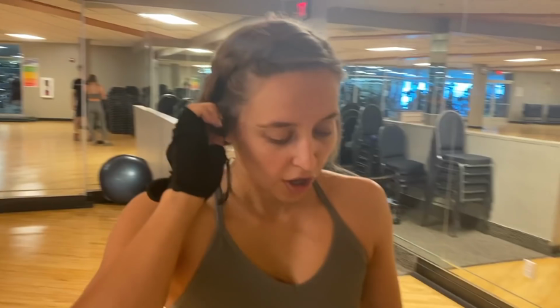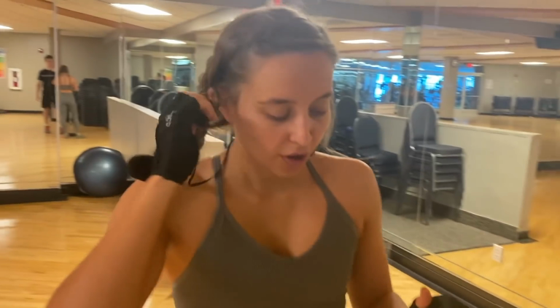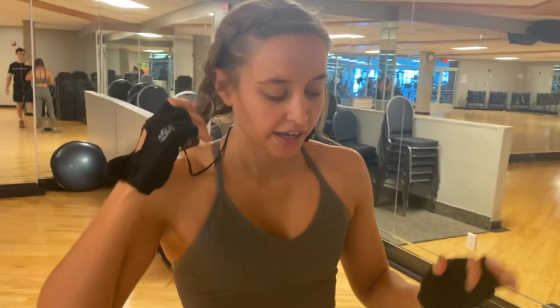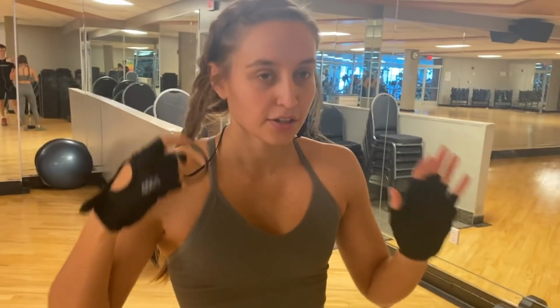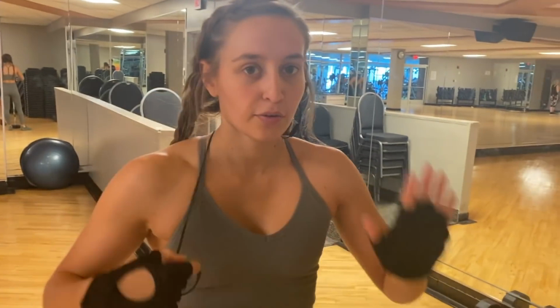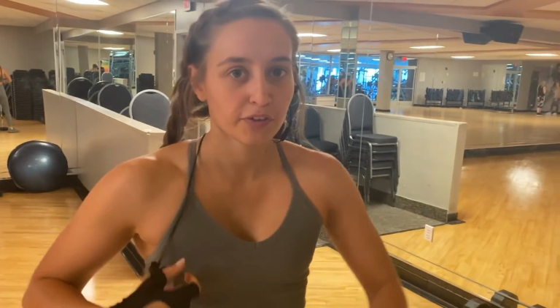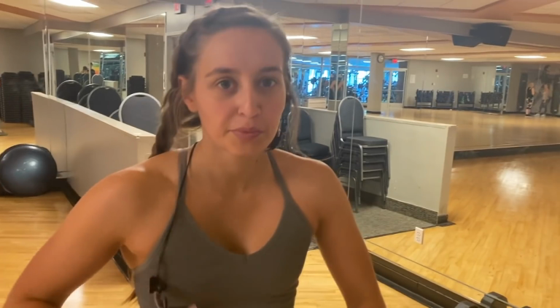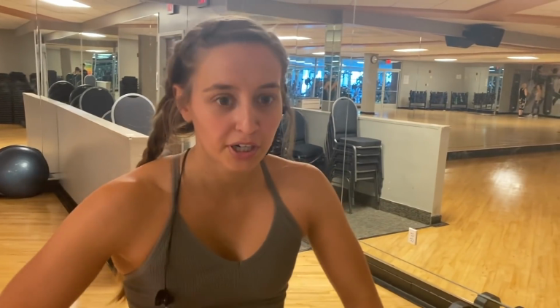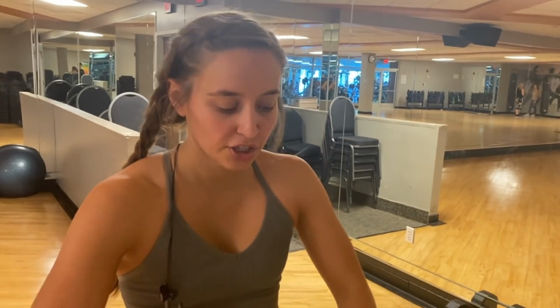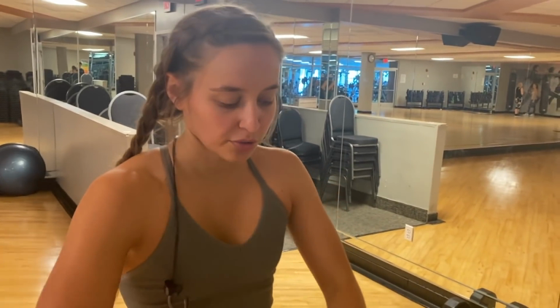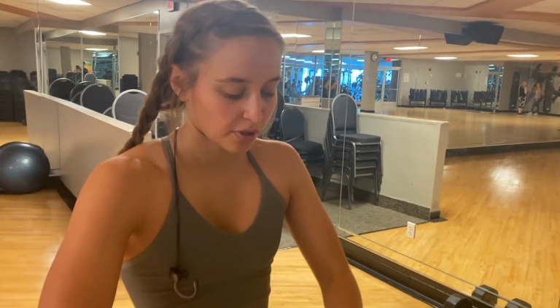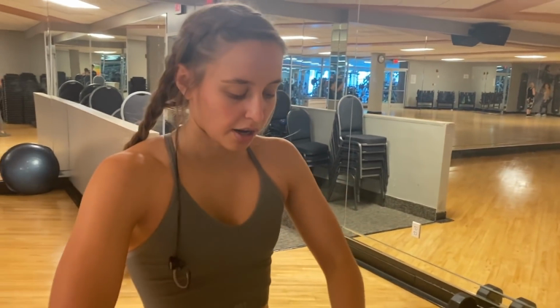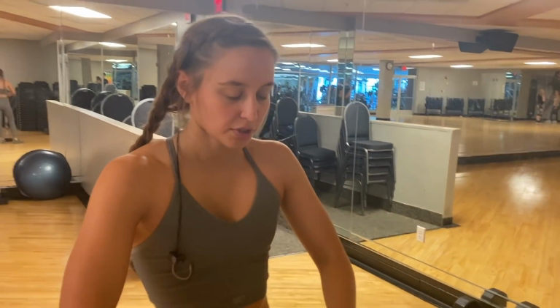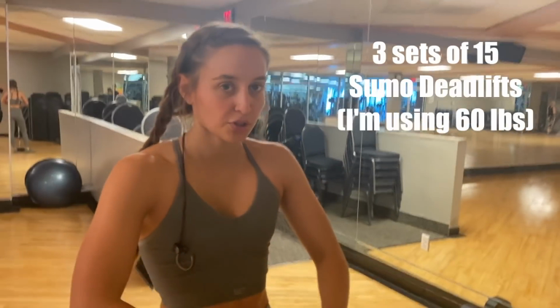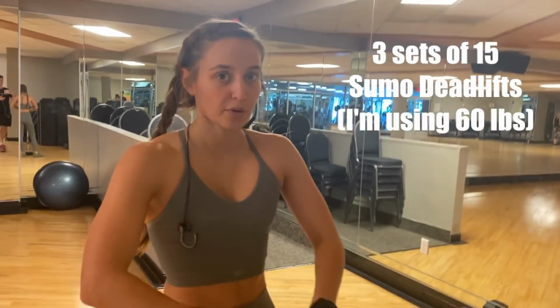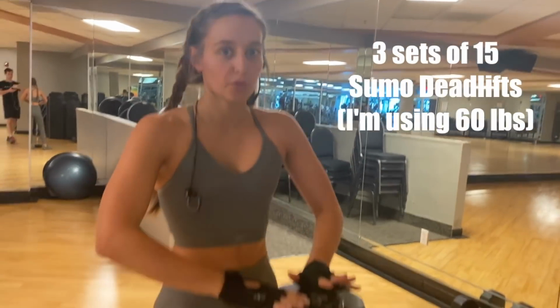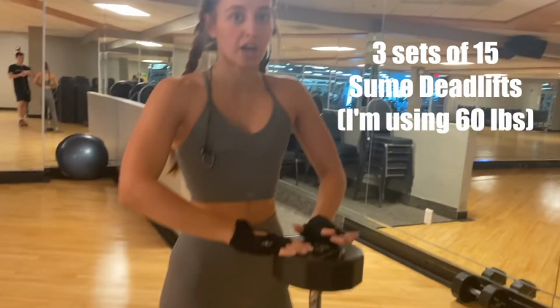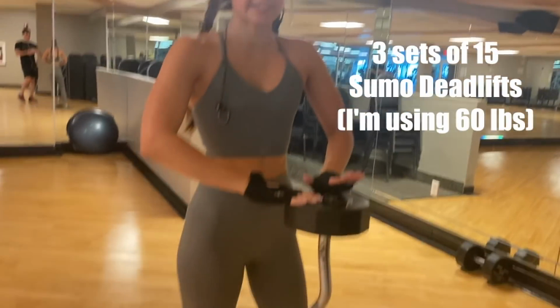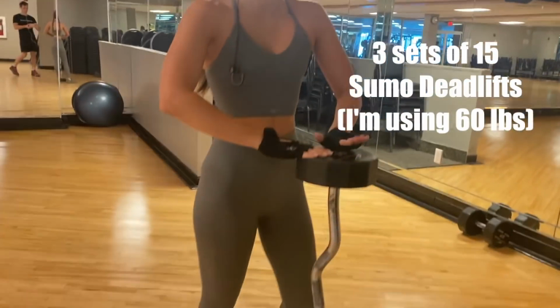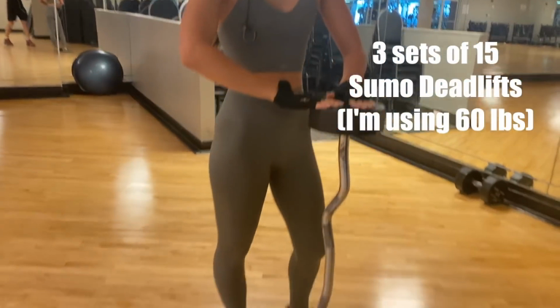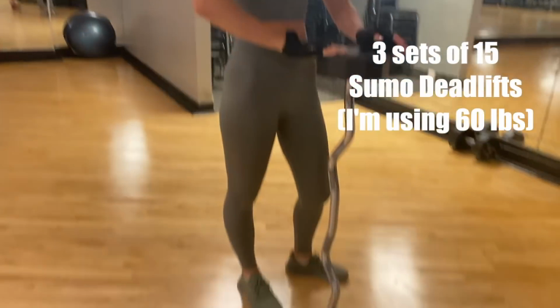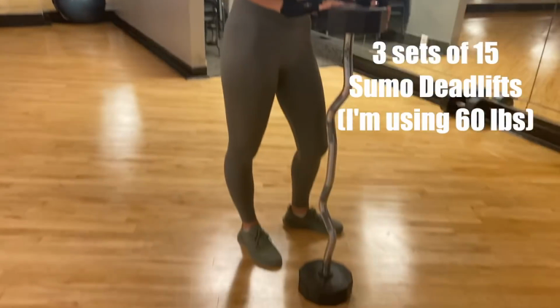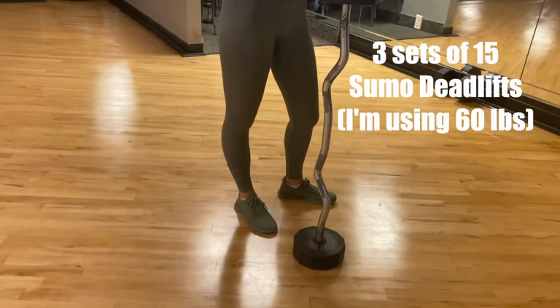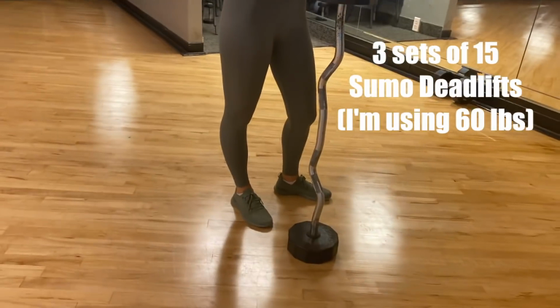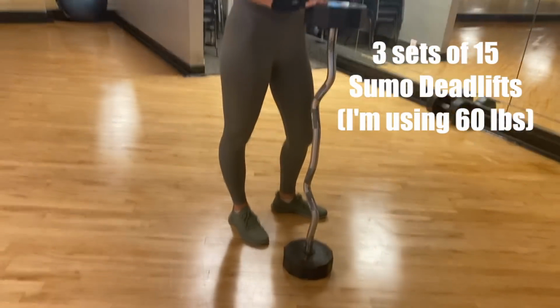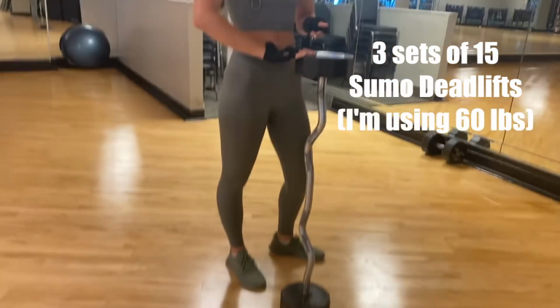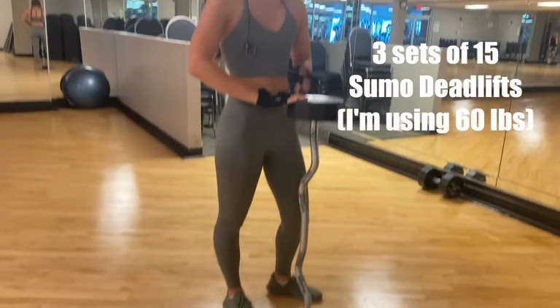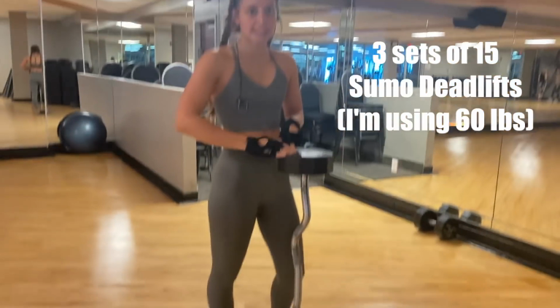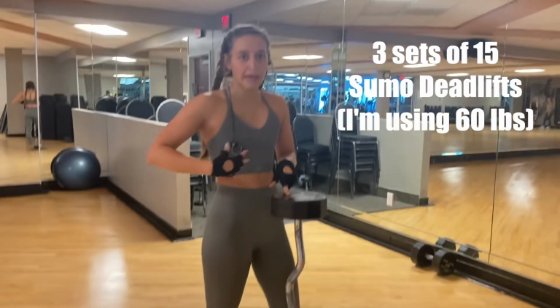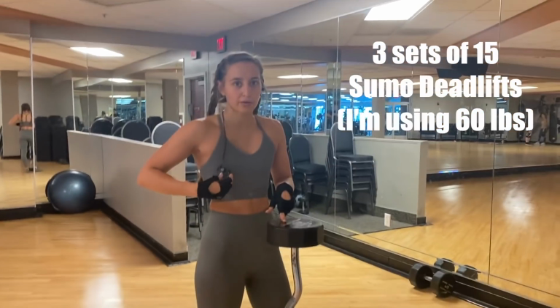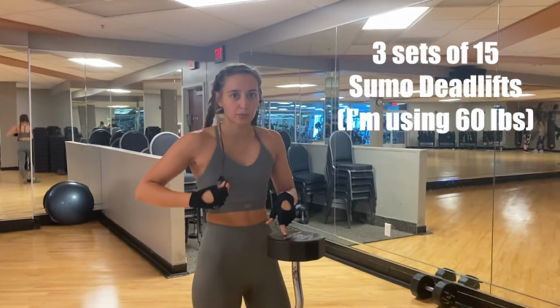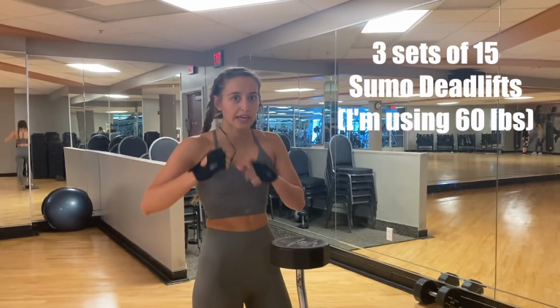First we're going to do sumo squat deadlifts and I'm using a 60-pound weight.